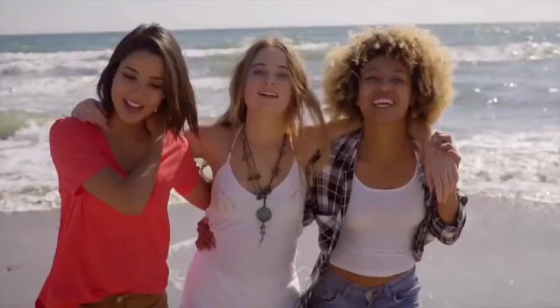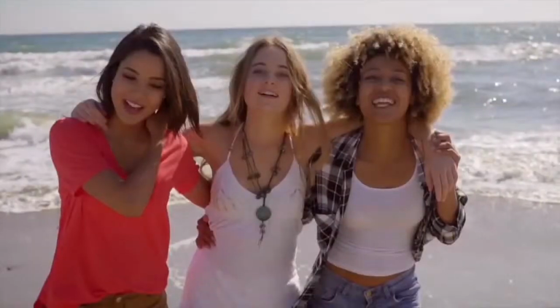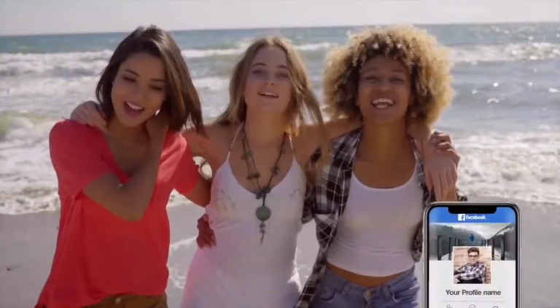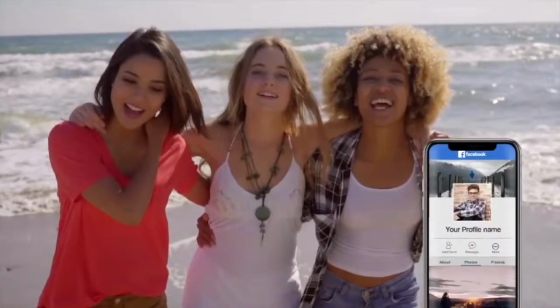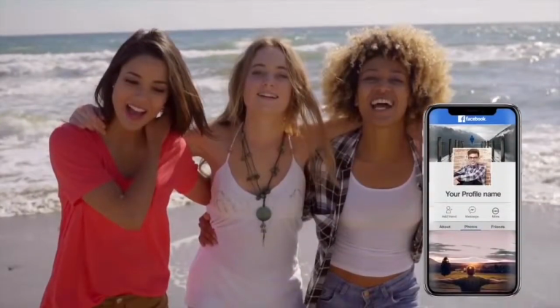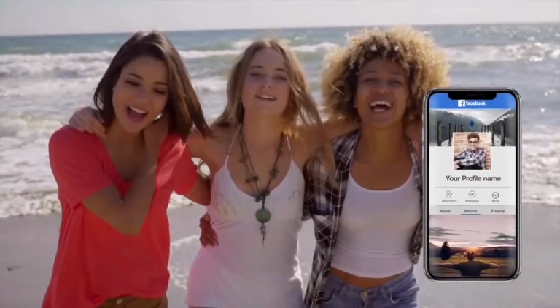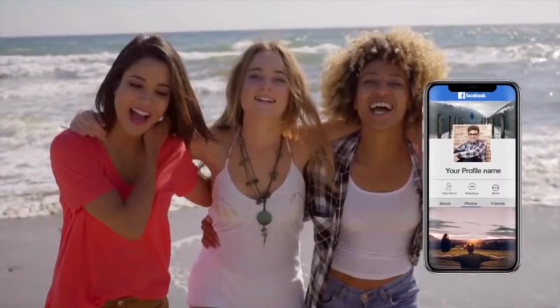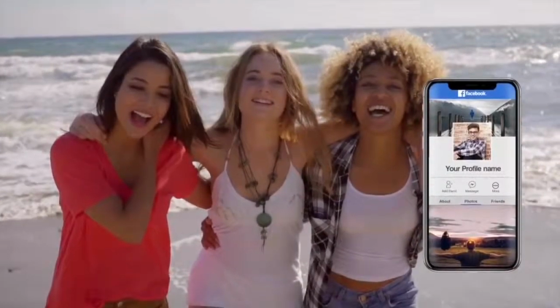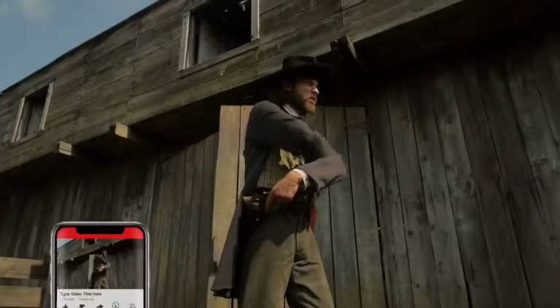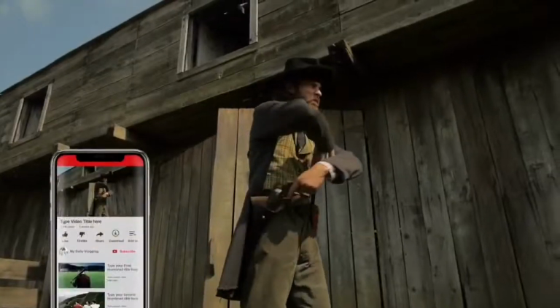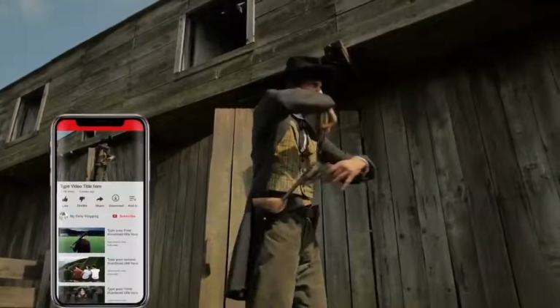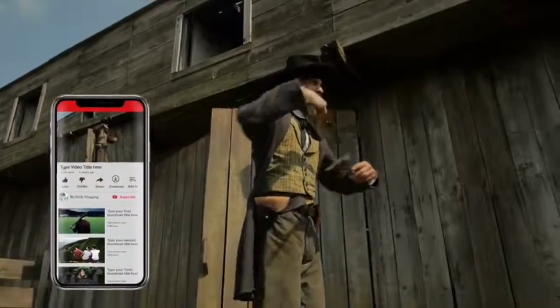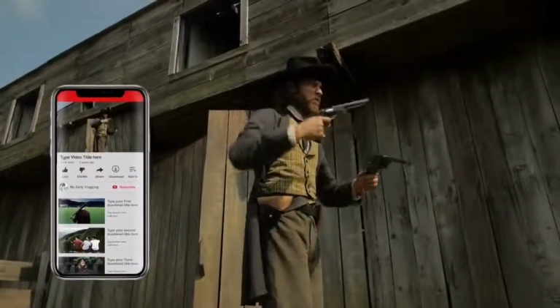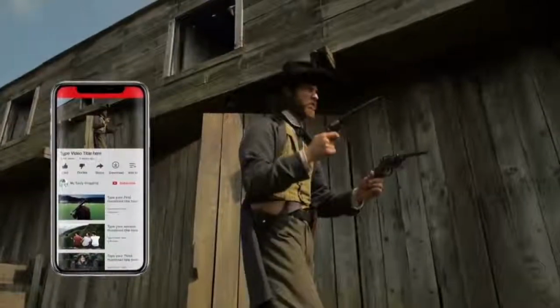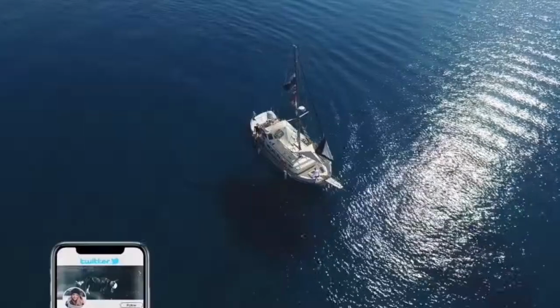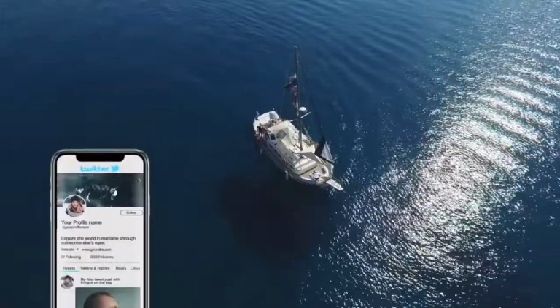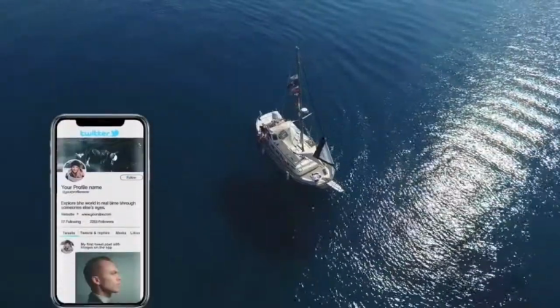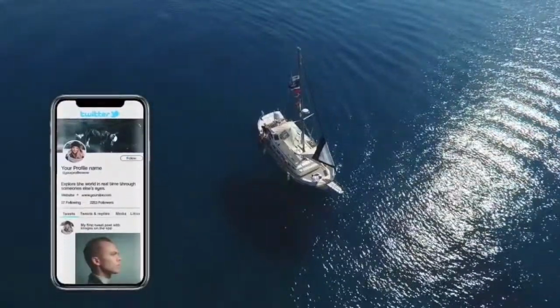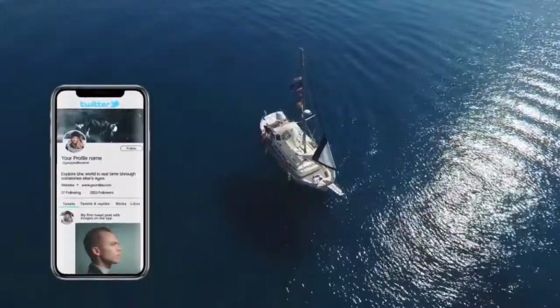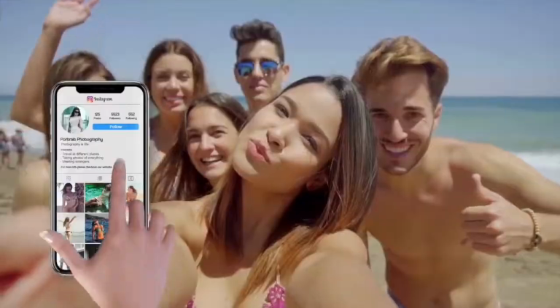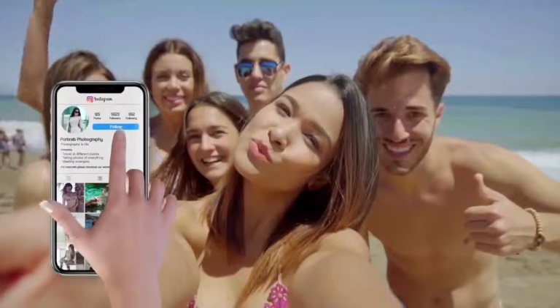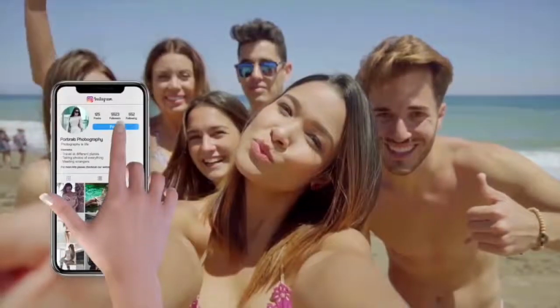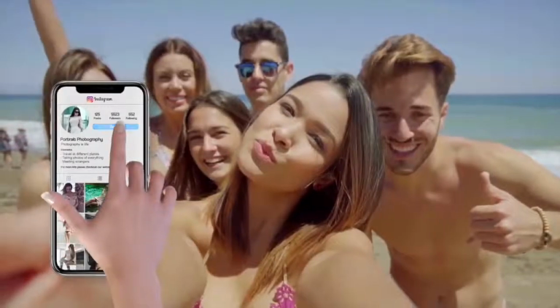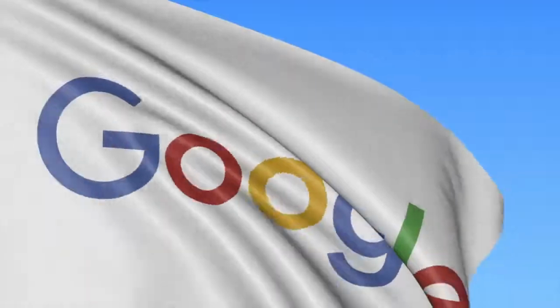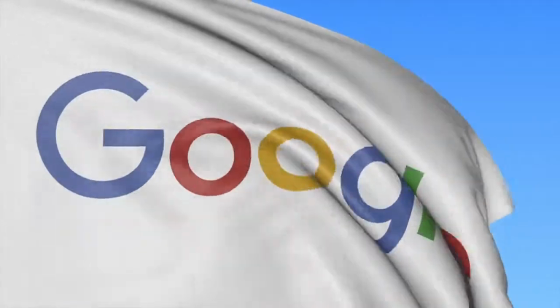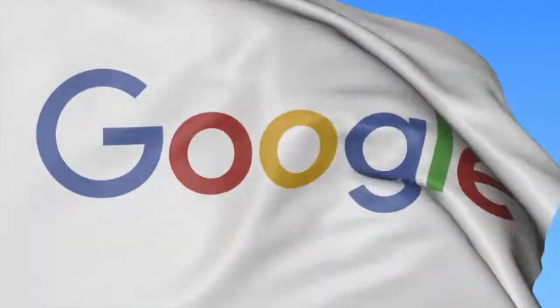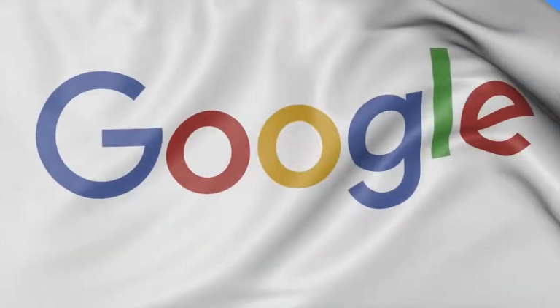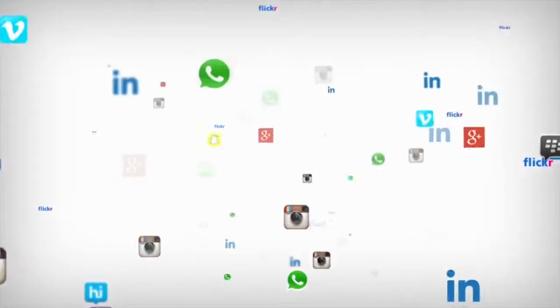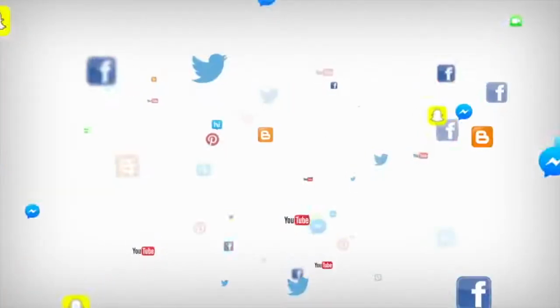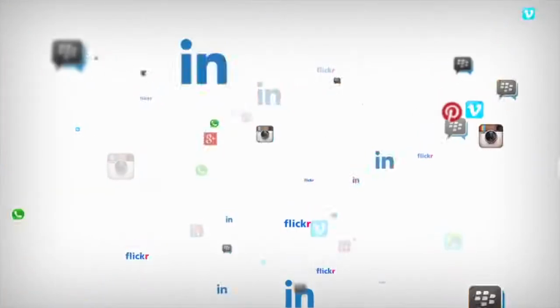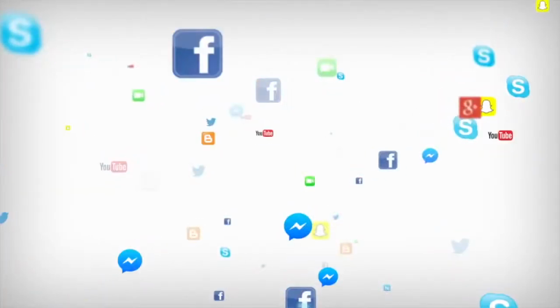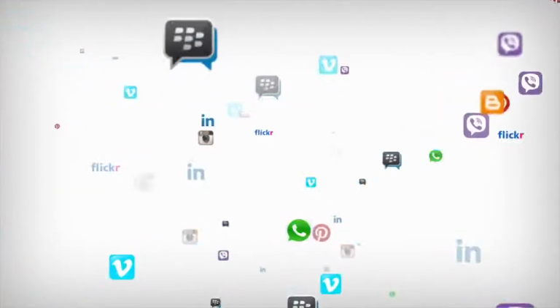These platforms include Facebook, YouTube, Twitter, Instagram, Google, and many more.